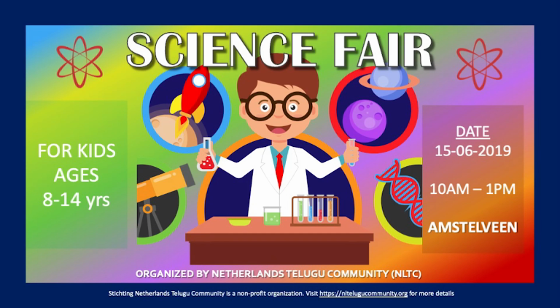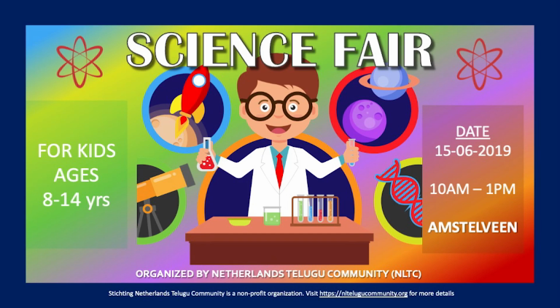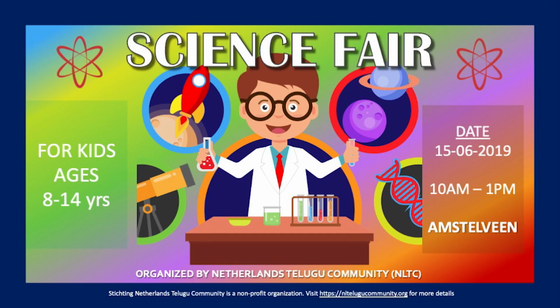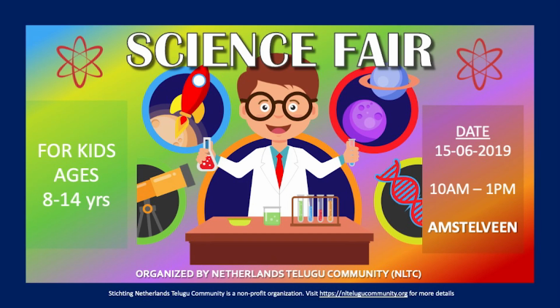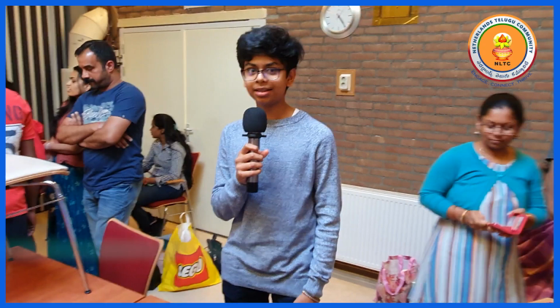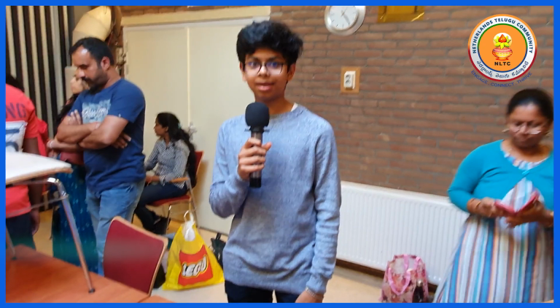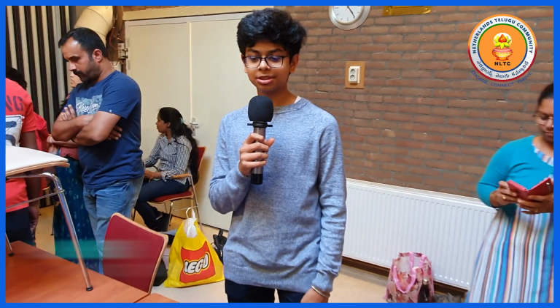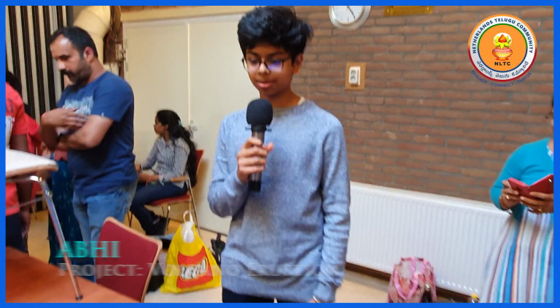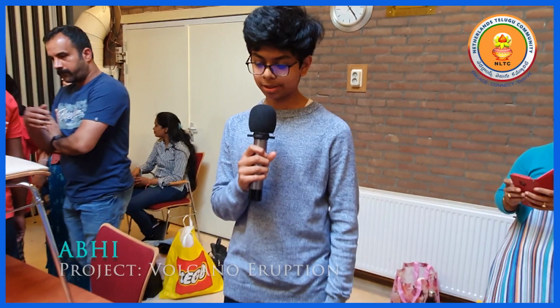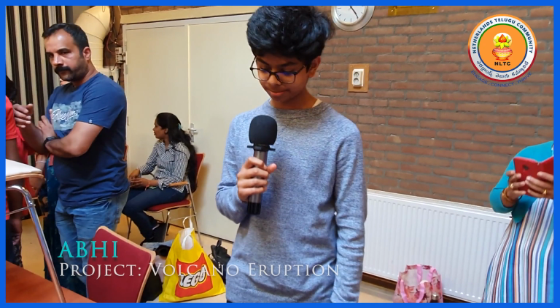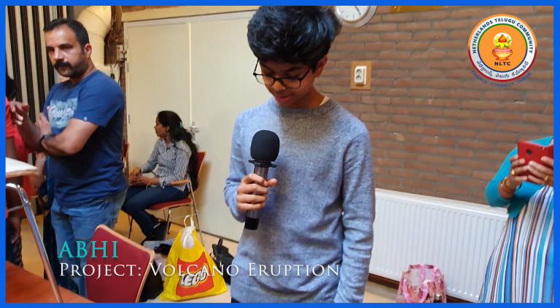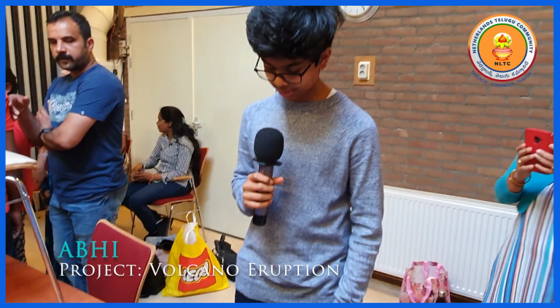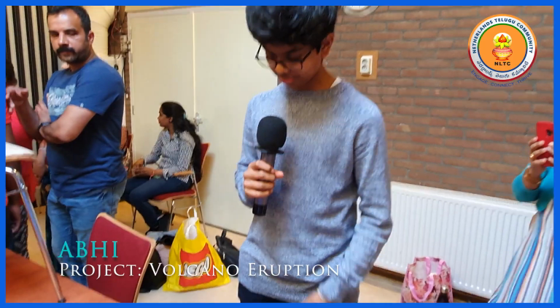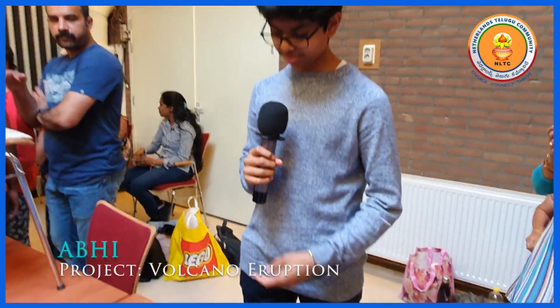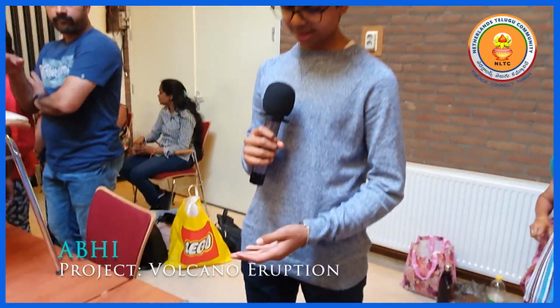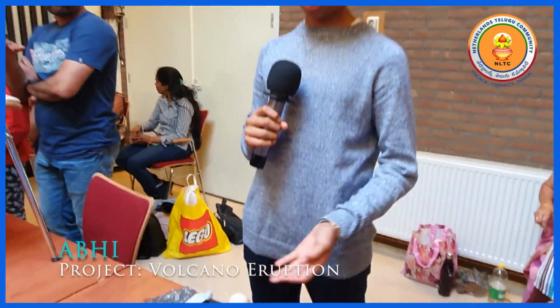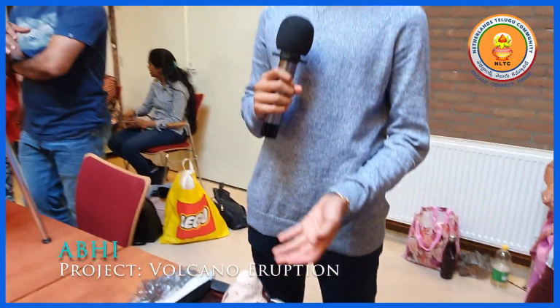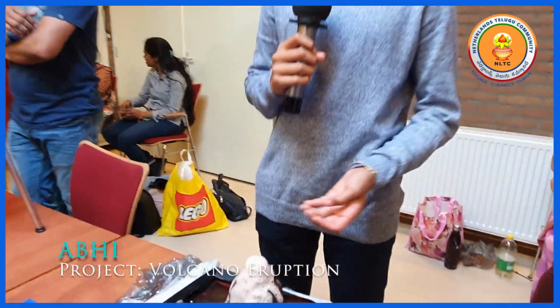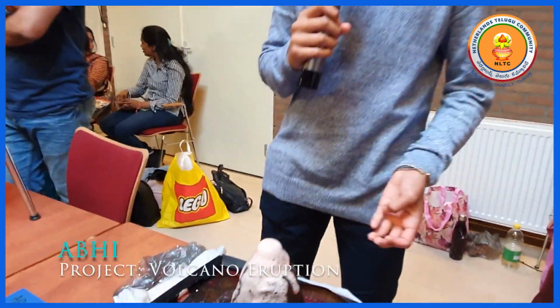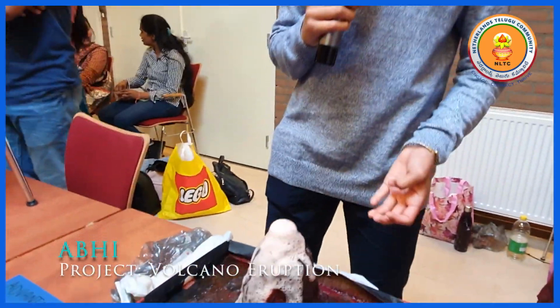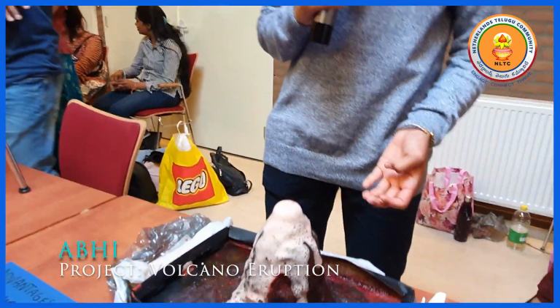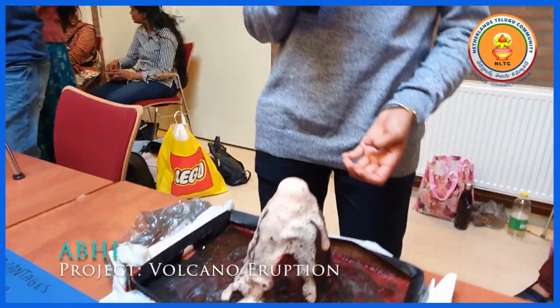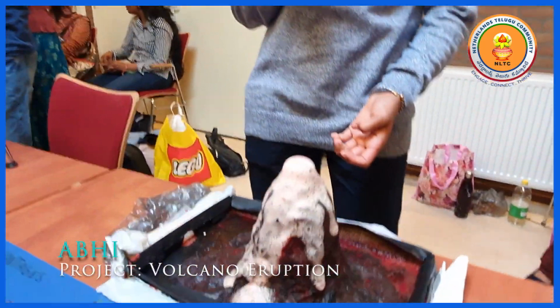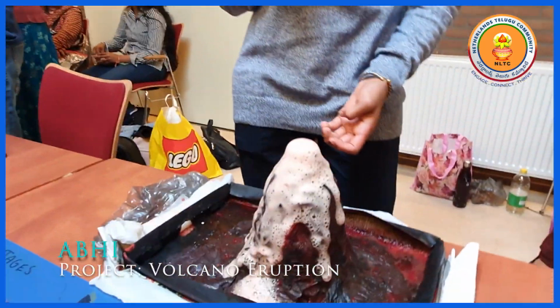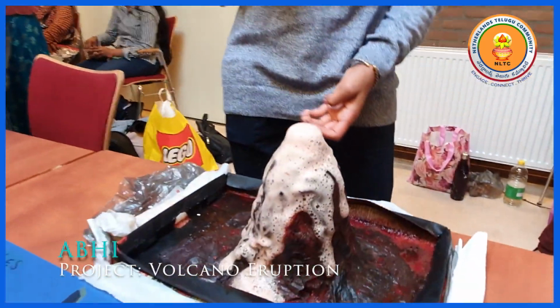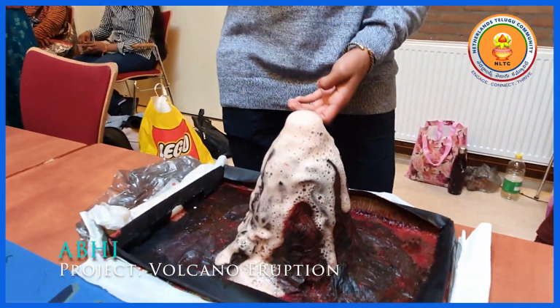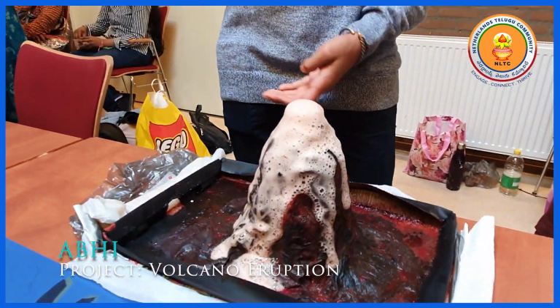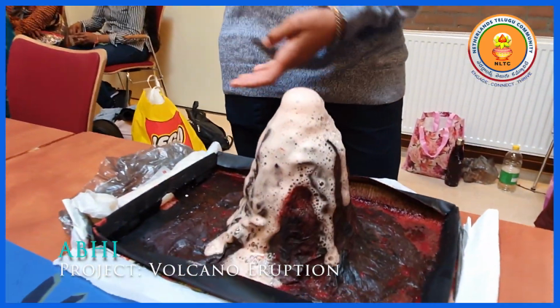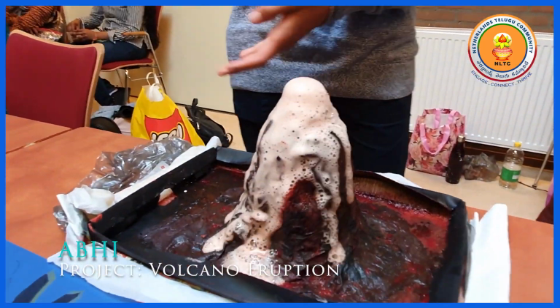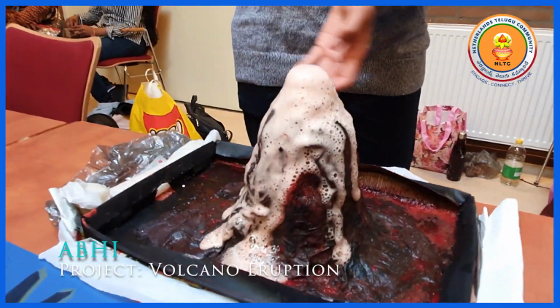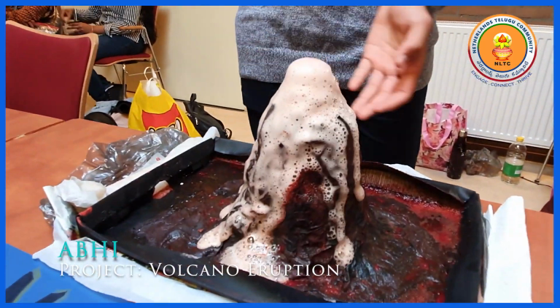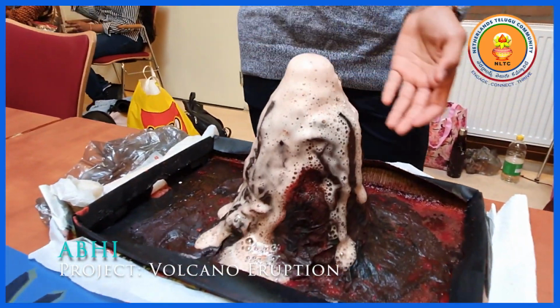Hi, my name is Avi. My essential project today is about volcanoes.